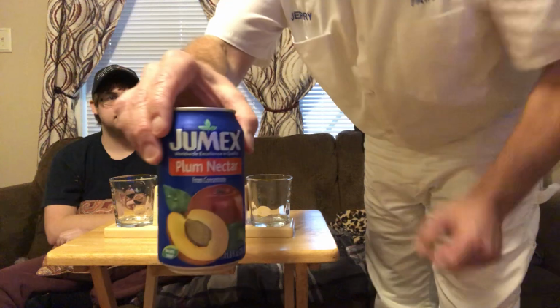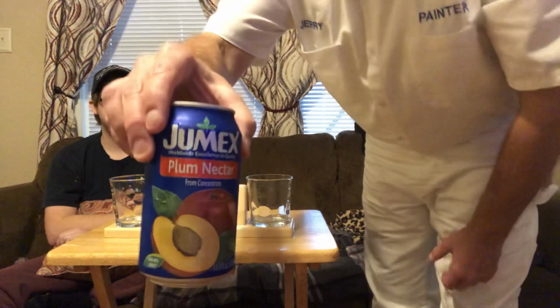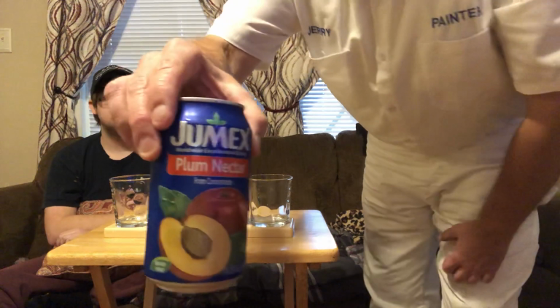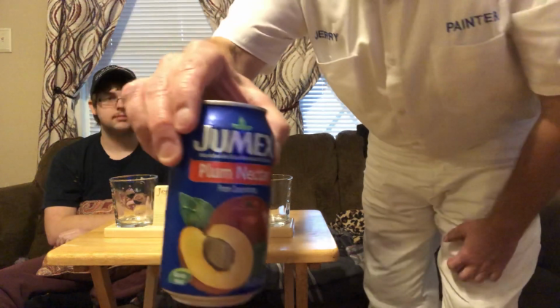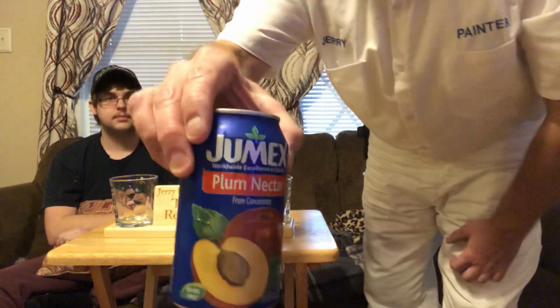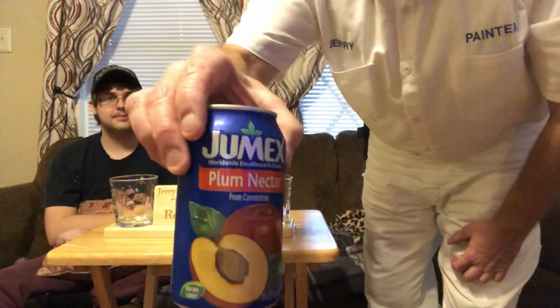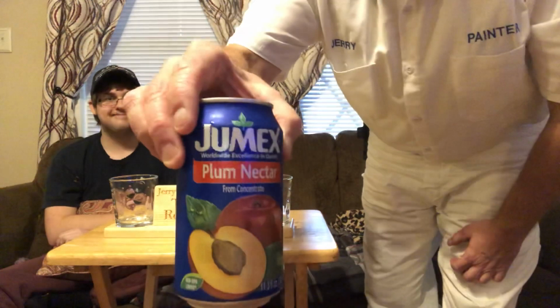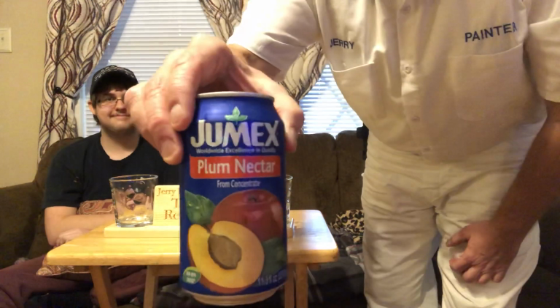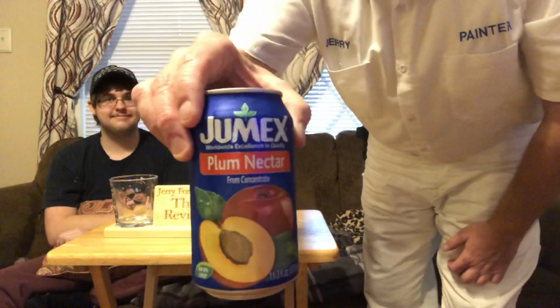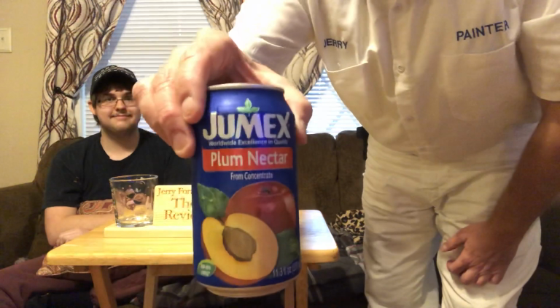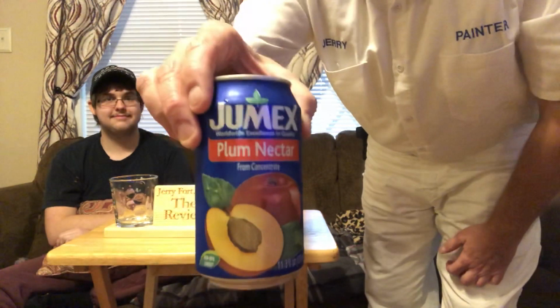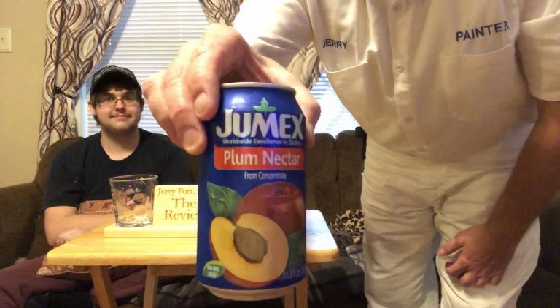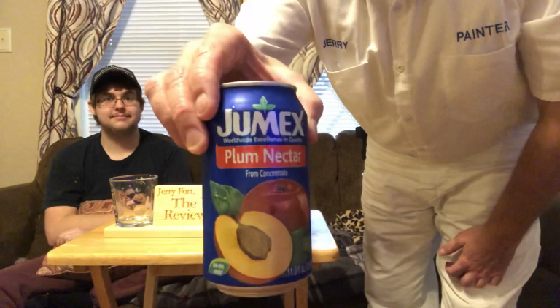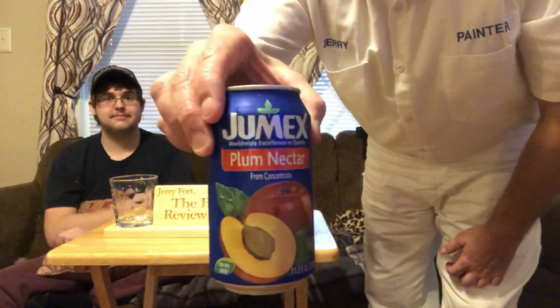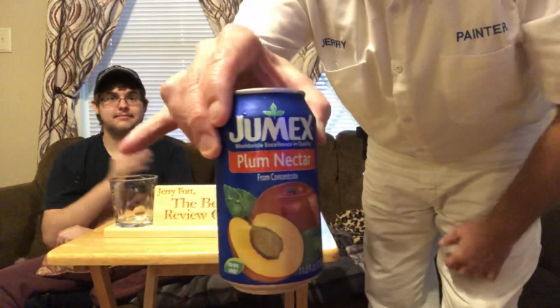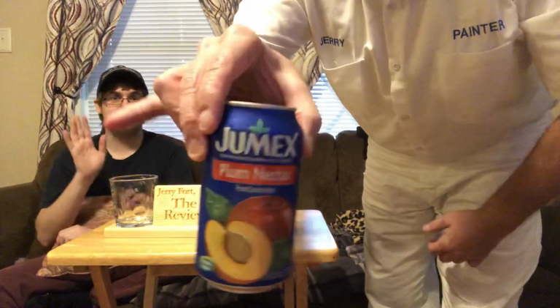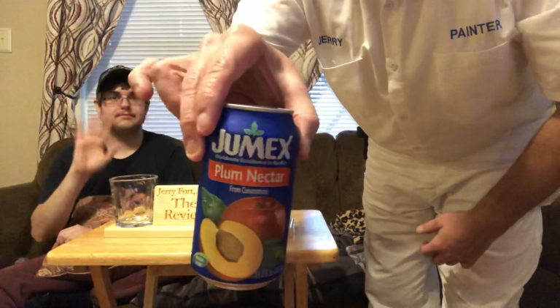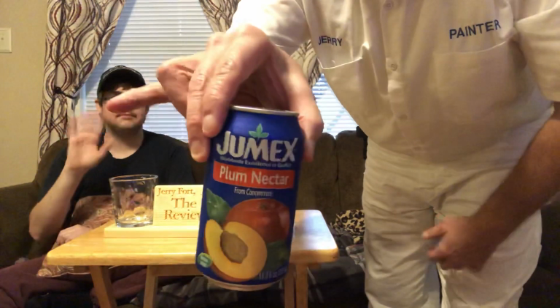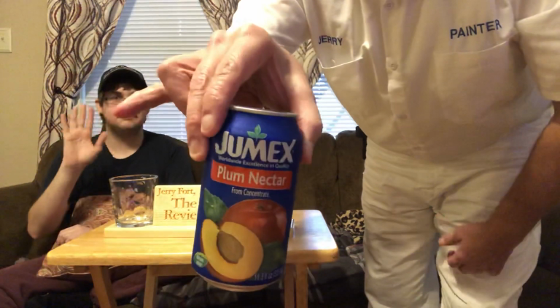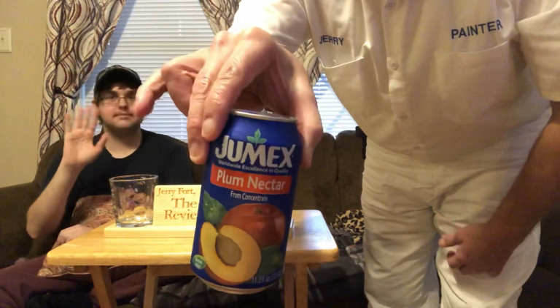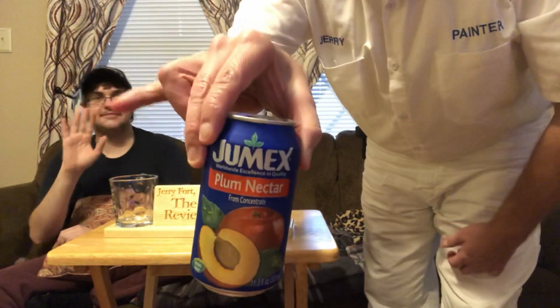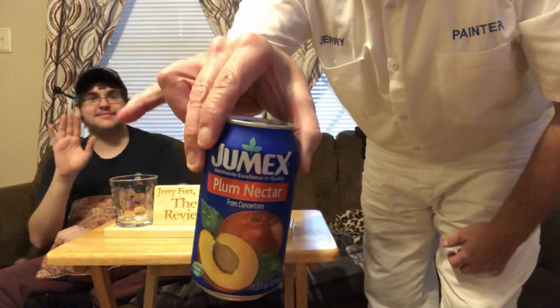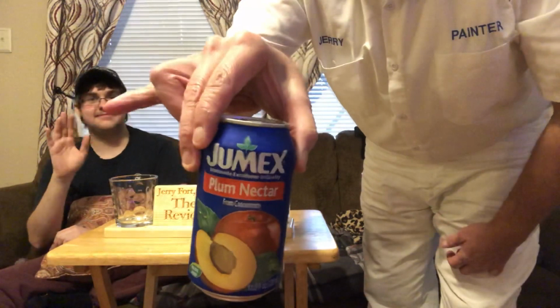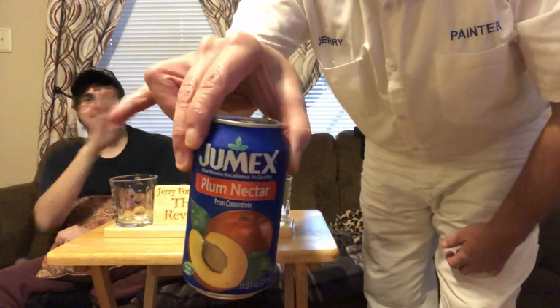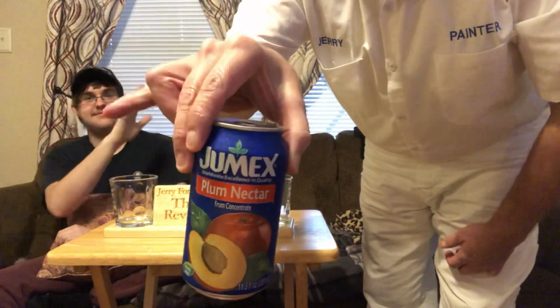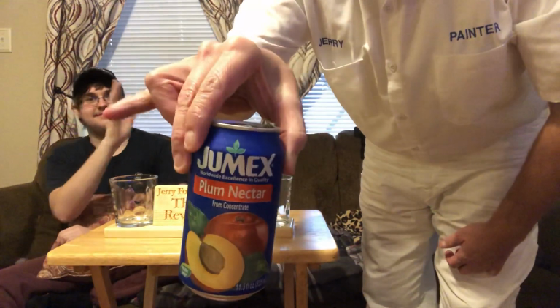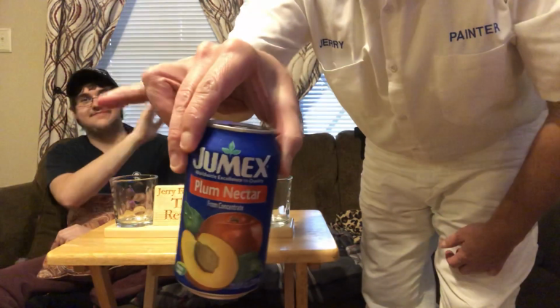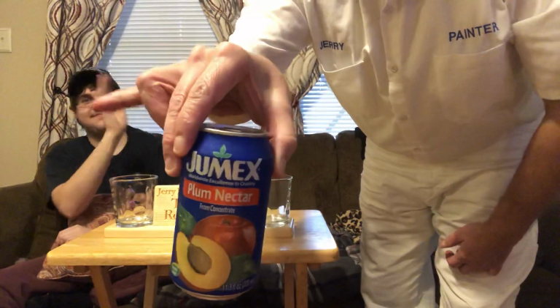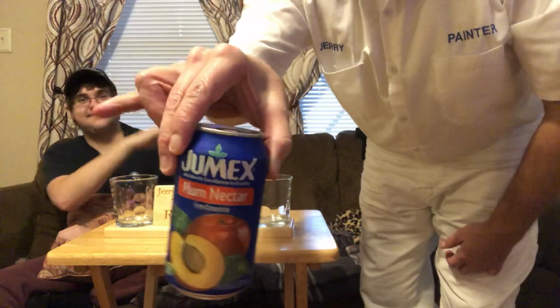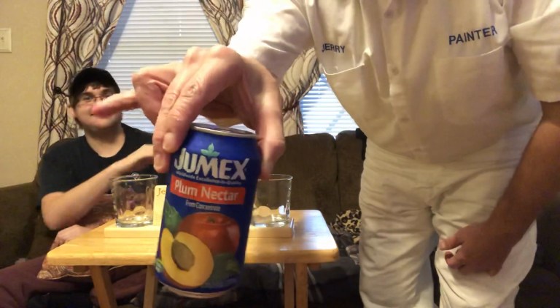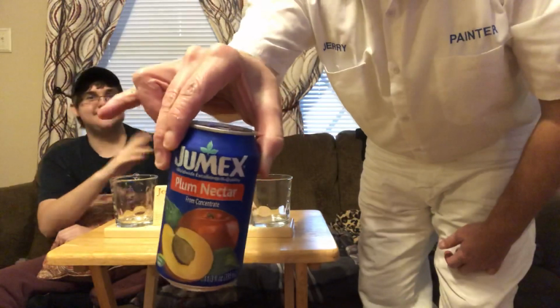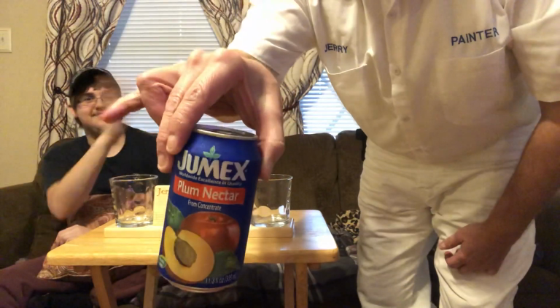Hello, I'm Jerry Fort. We got Jeremy Fort right here behind my pinky. Oh, sorry.